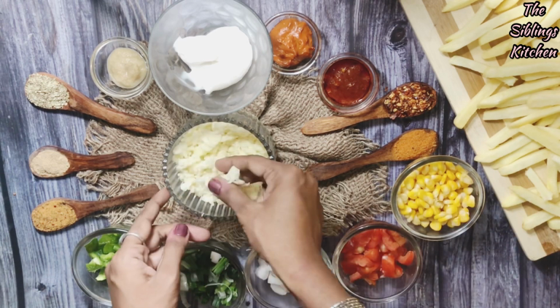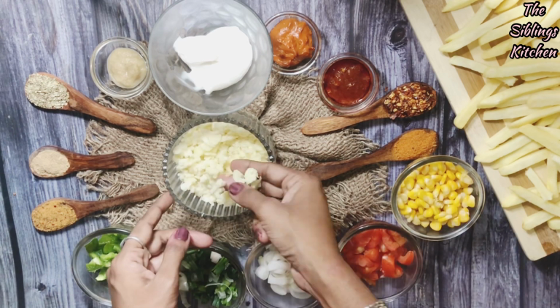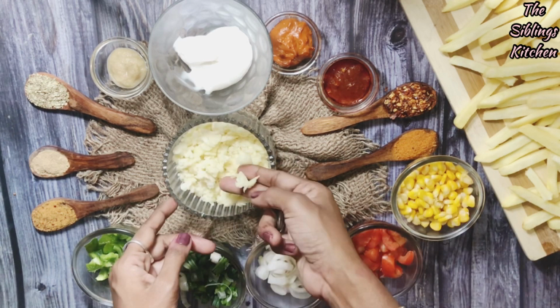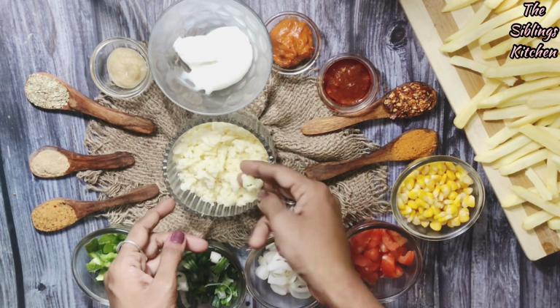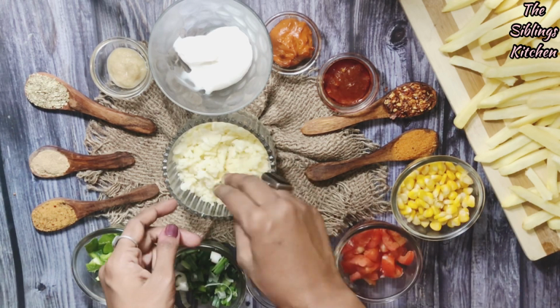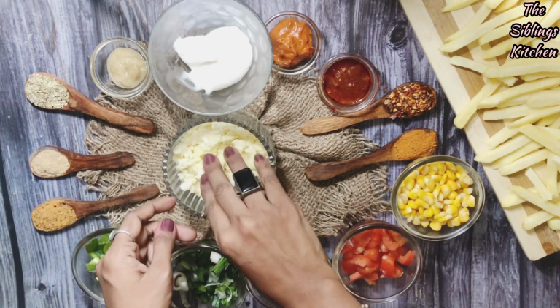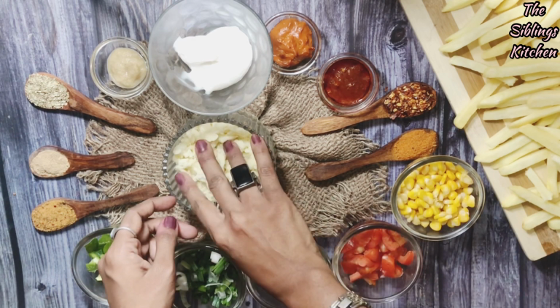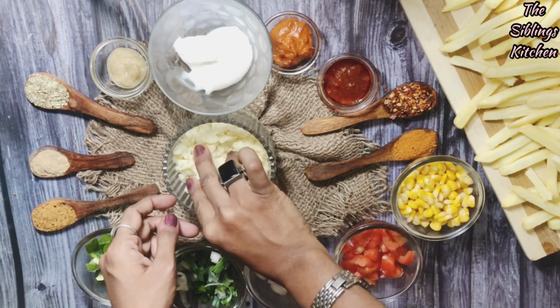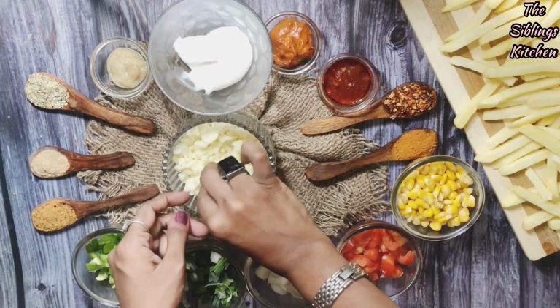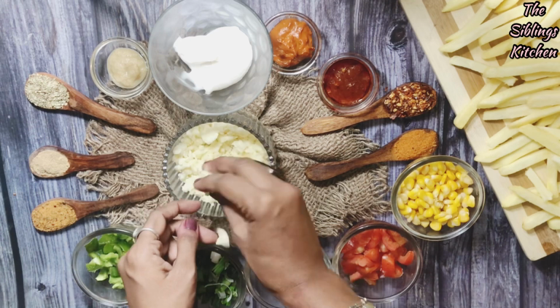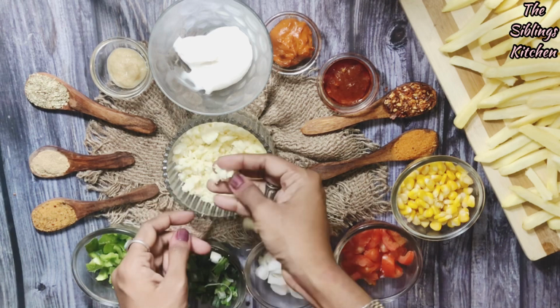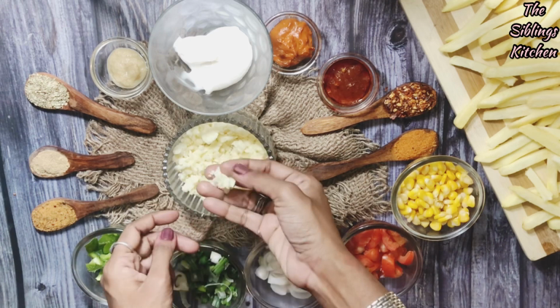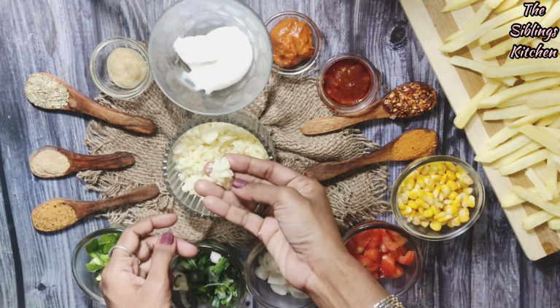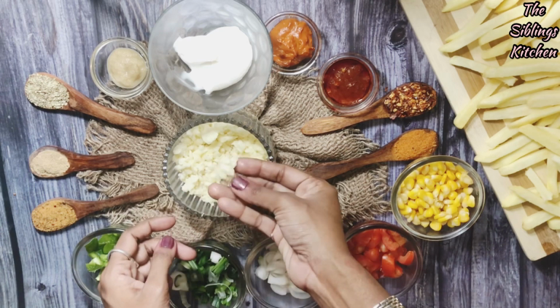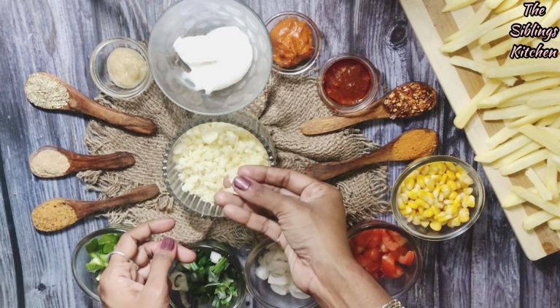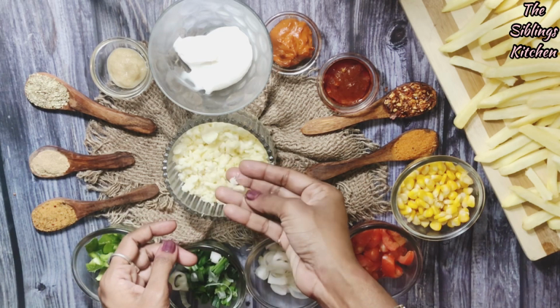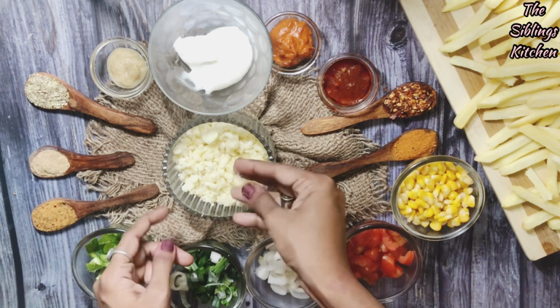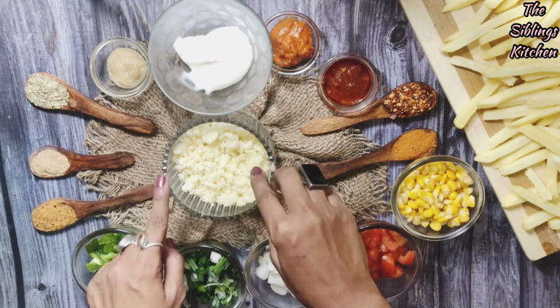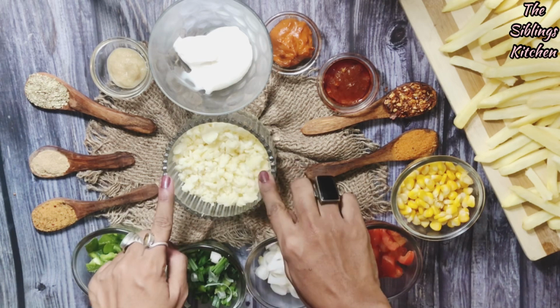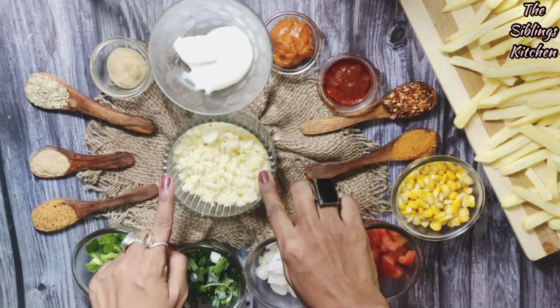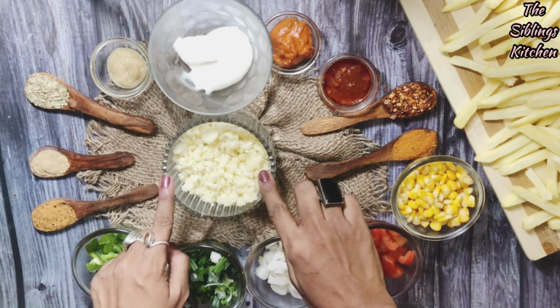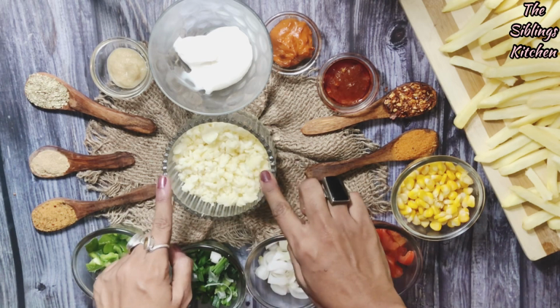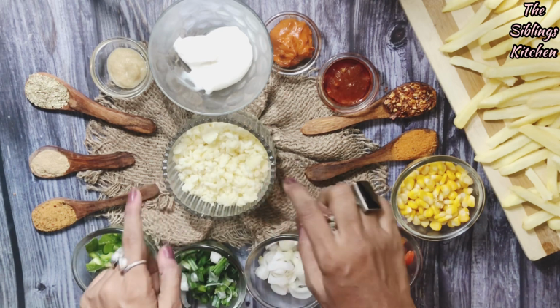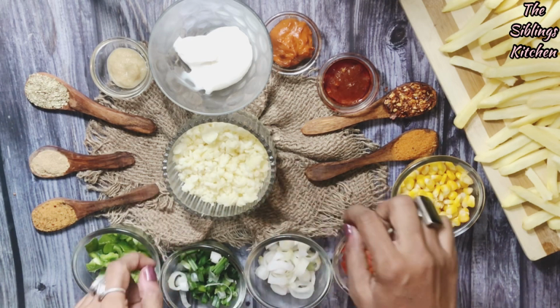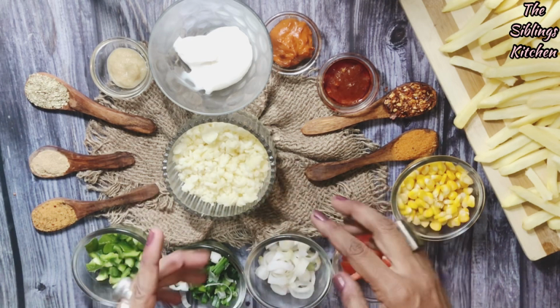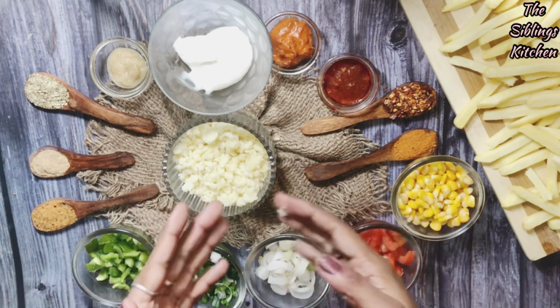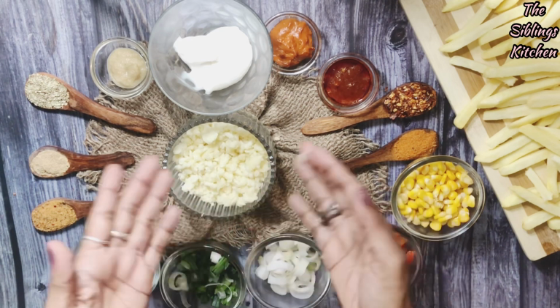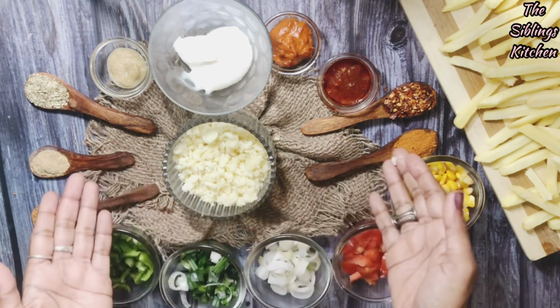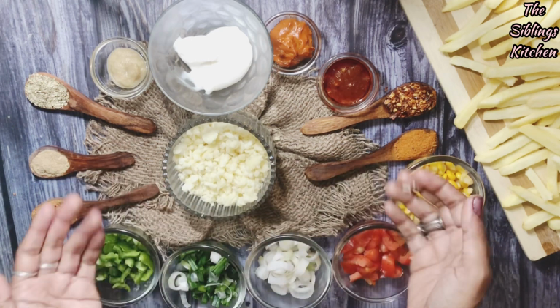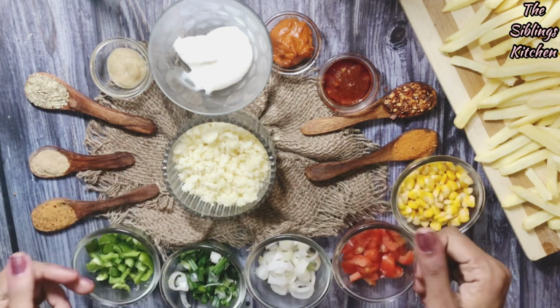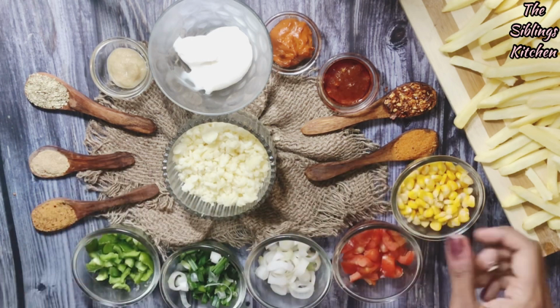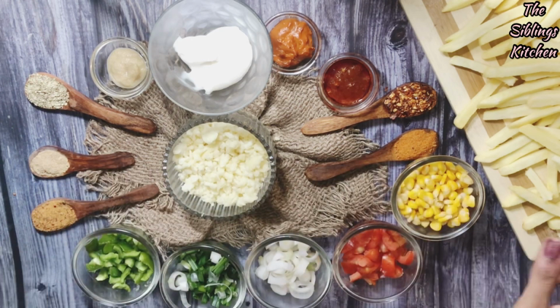These are all the vegetables. And I have half a cup of grated mozzarella cheese.